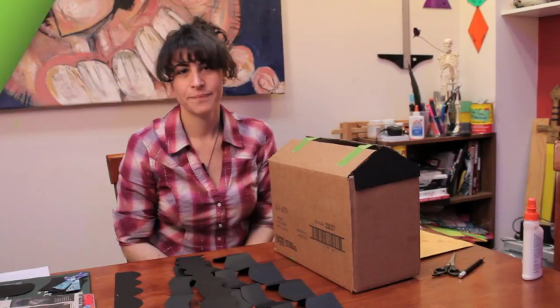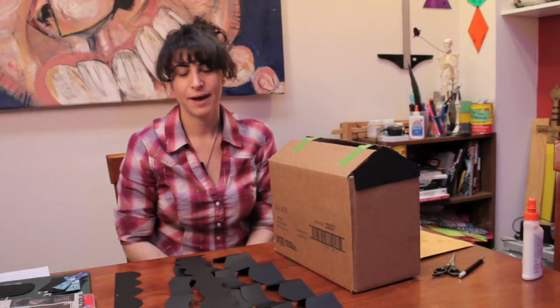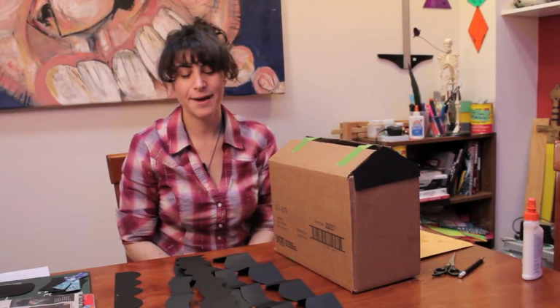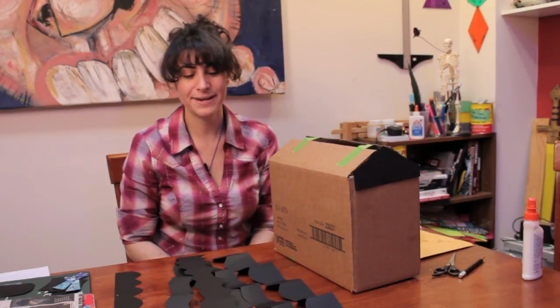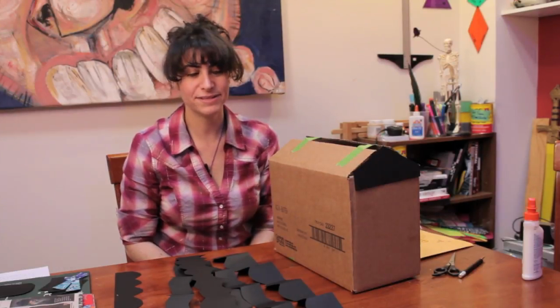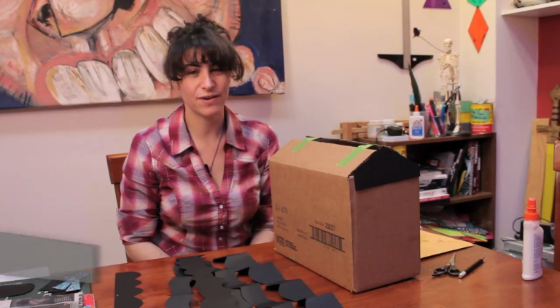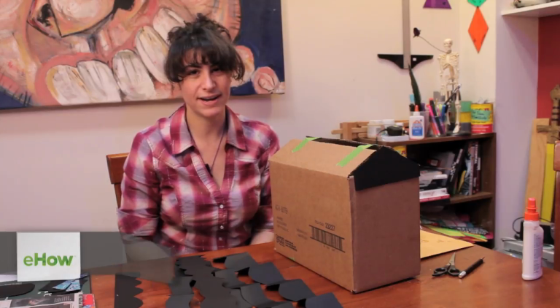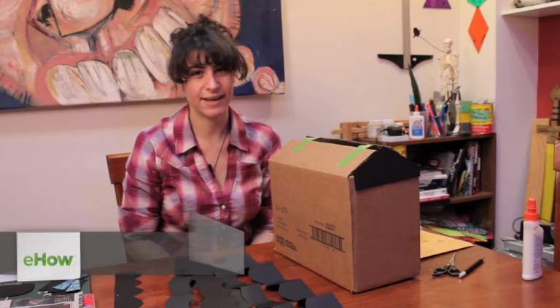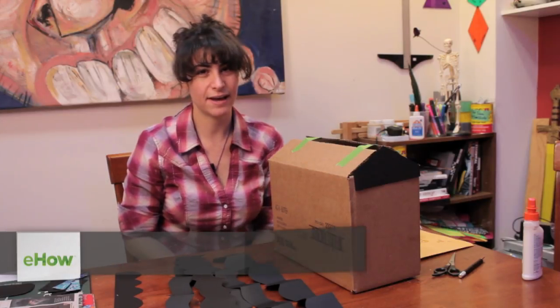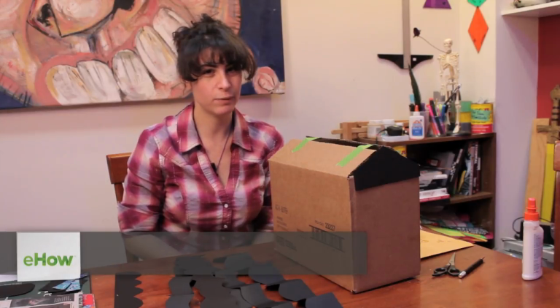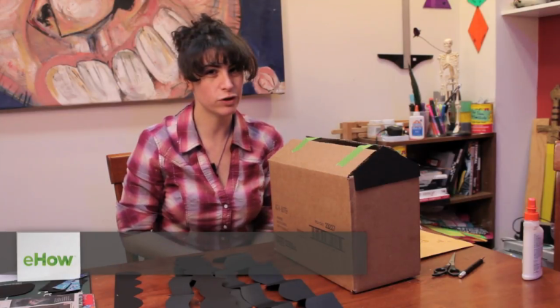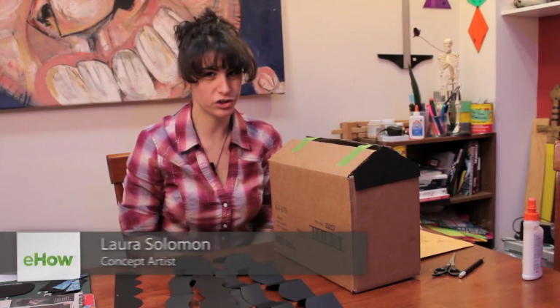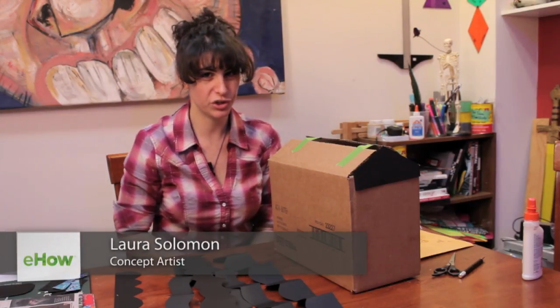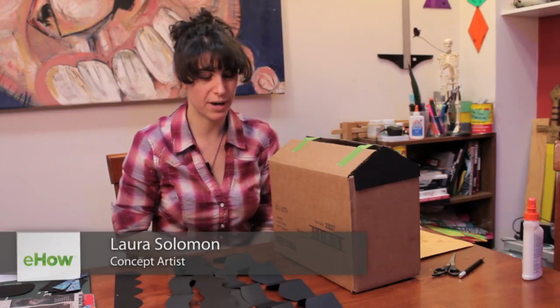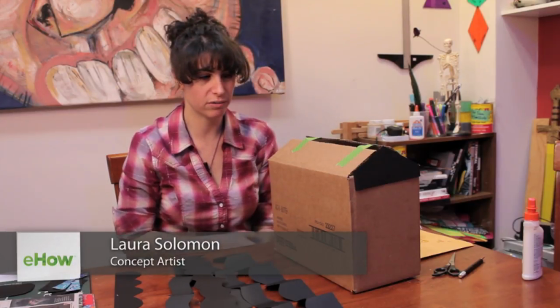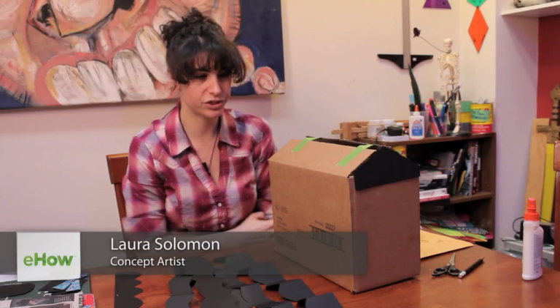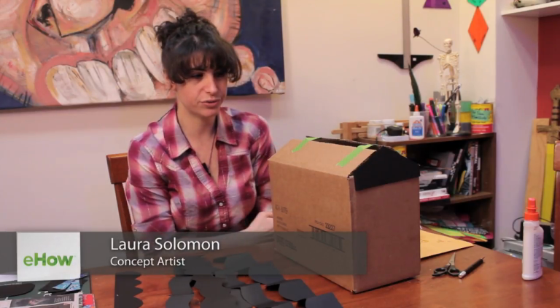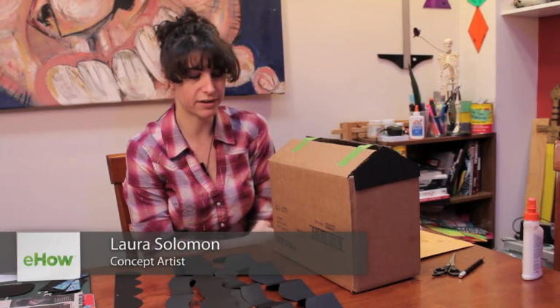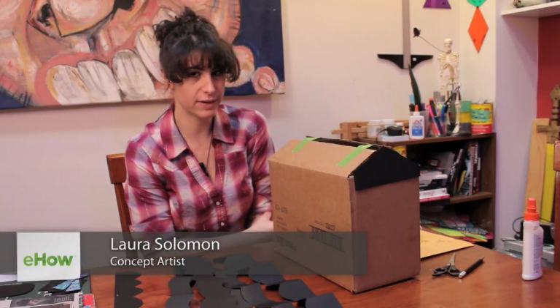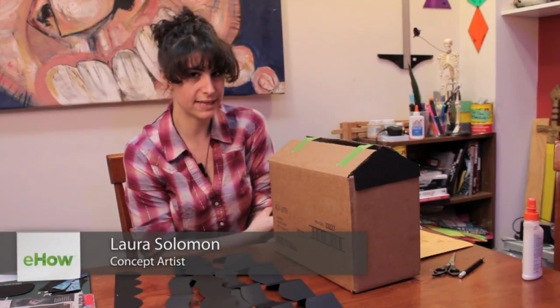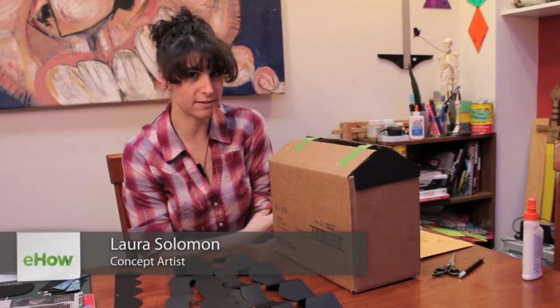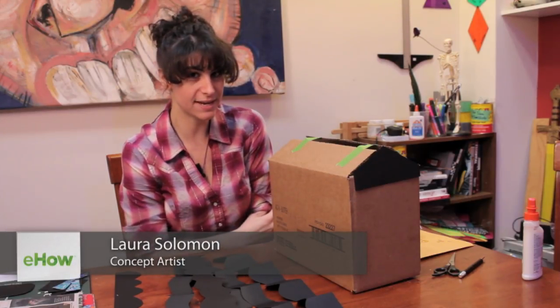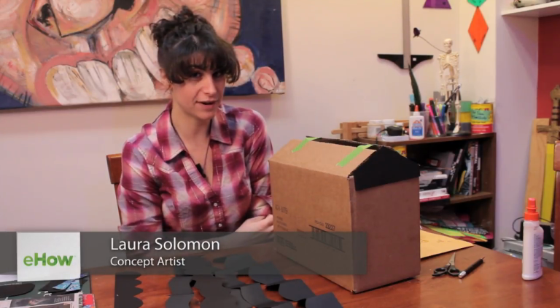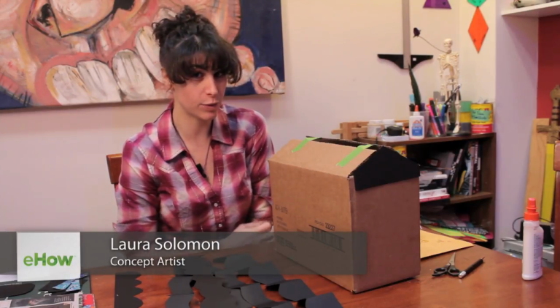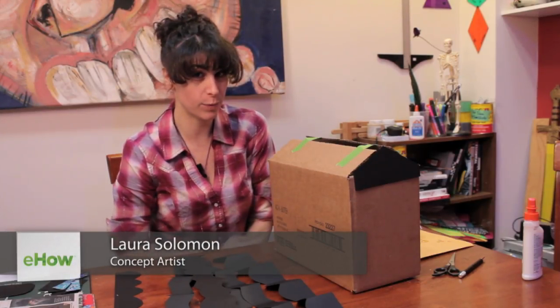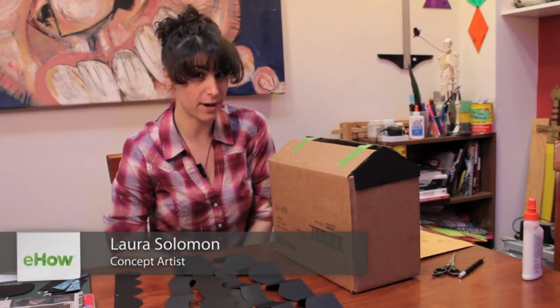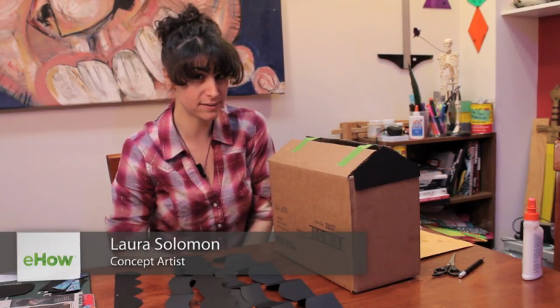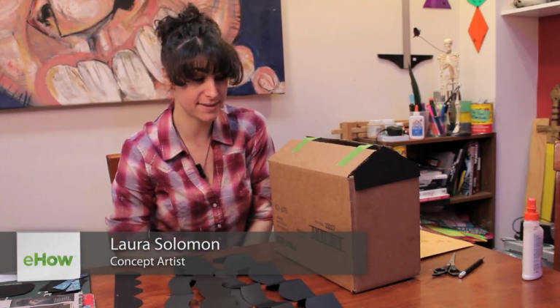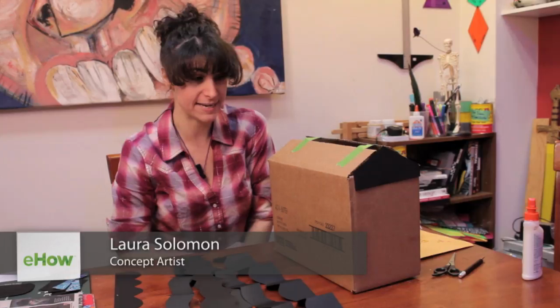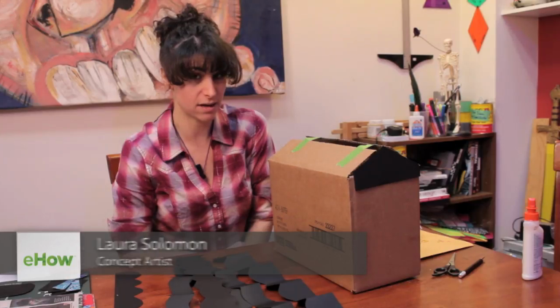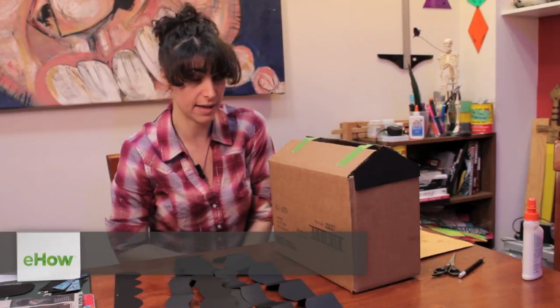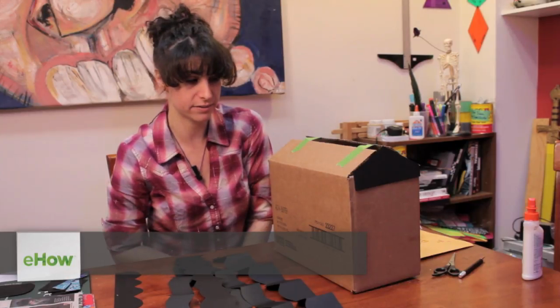Hi, my name is Laura and I'm going to show you how to decorate the outside of a cardboard box as a dollhouse.